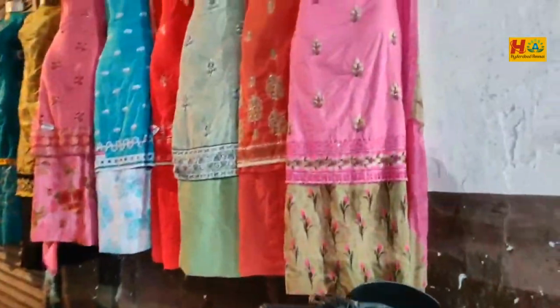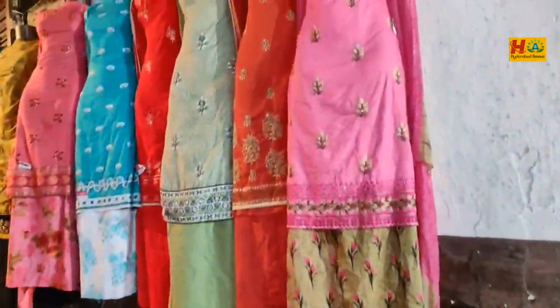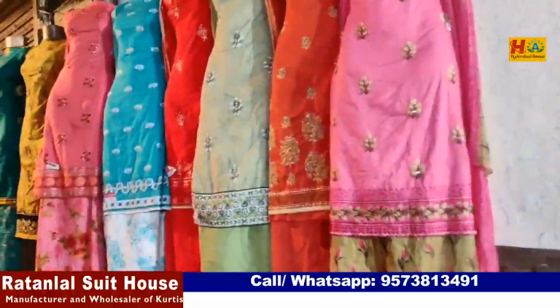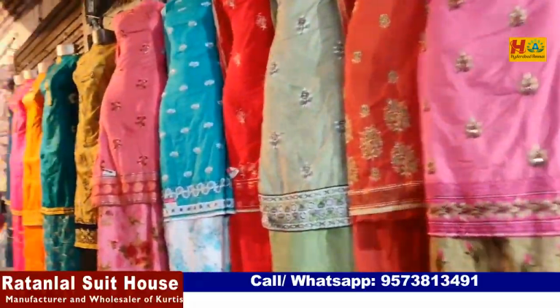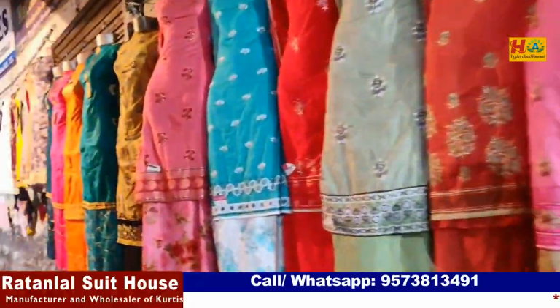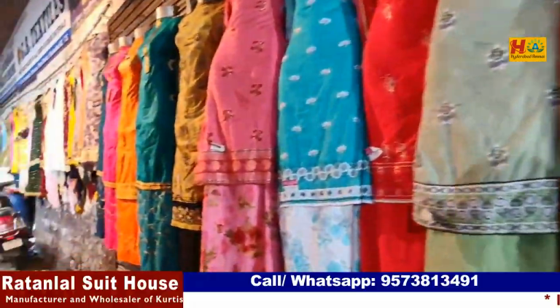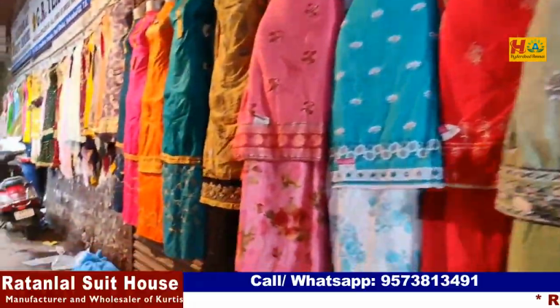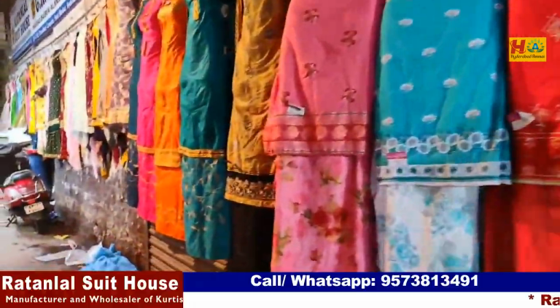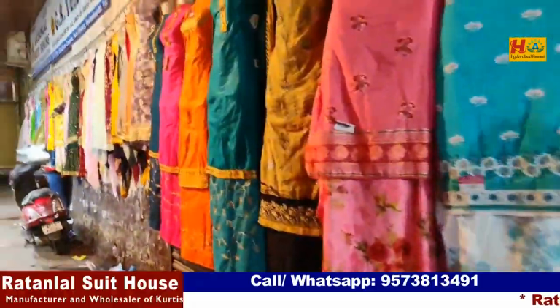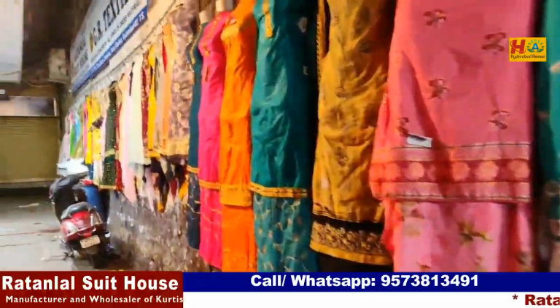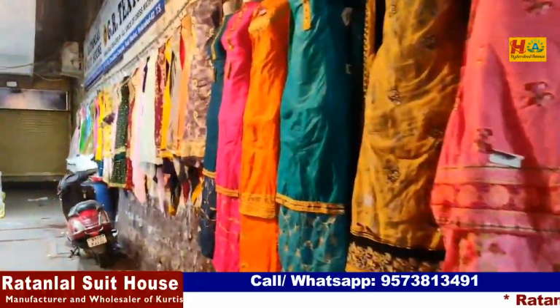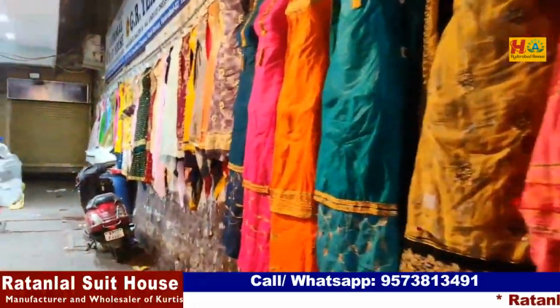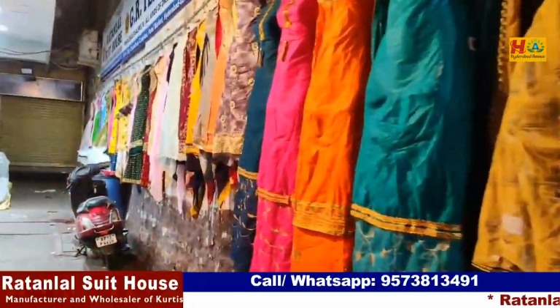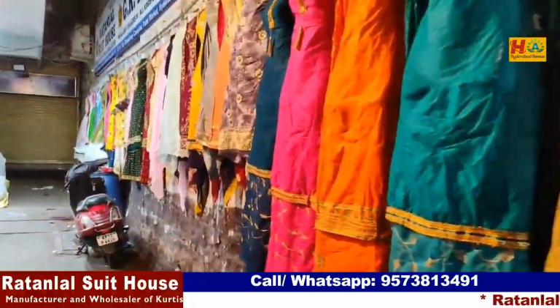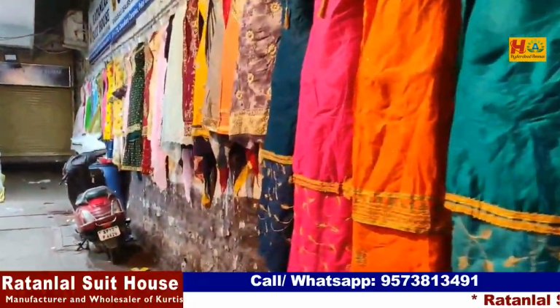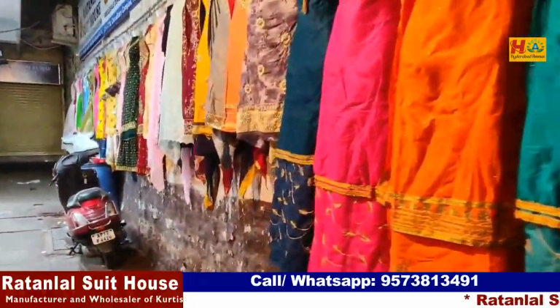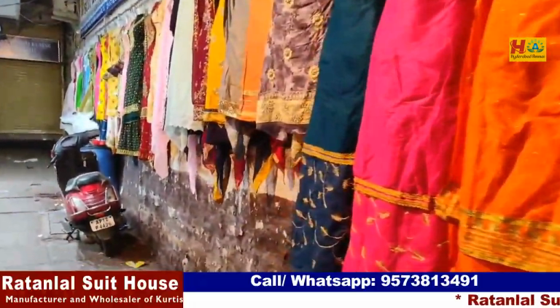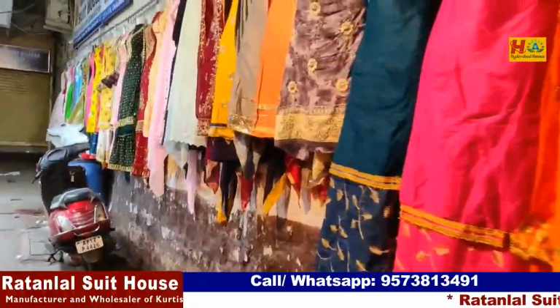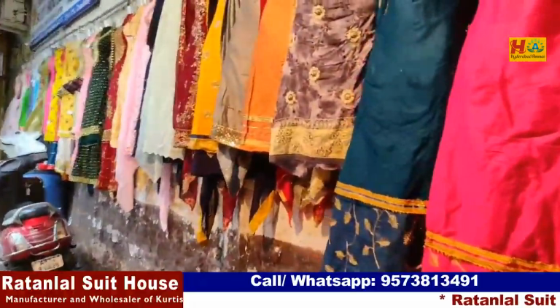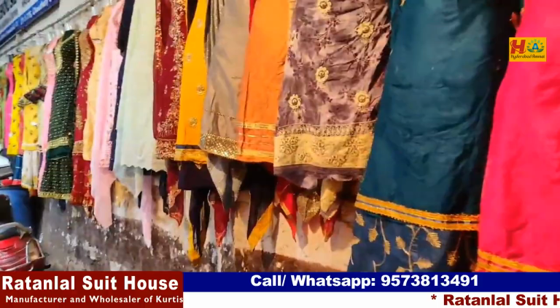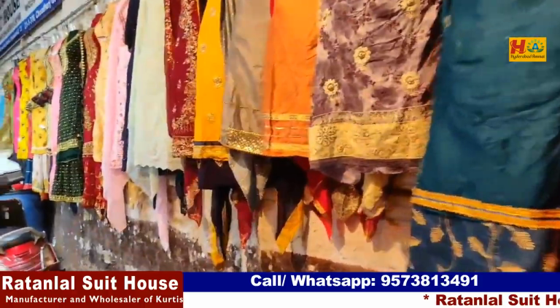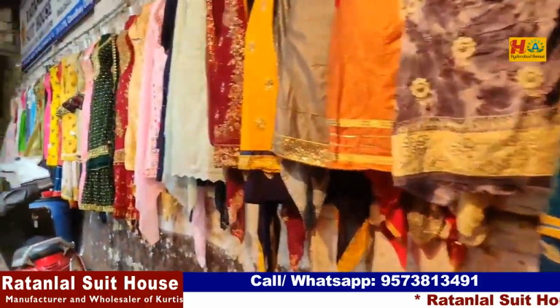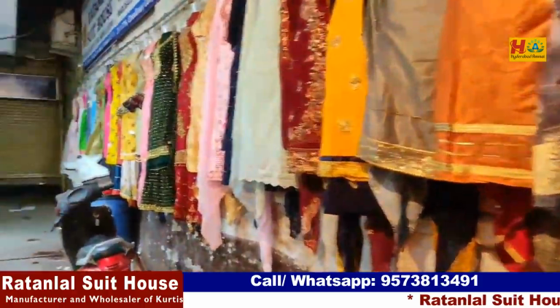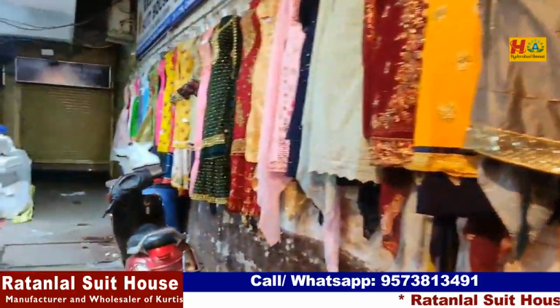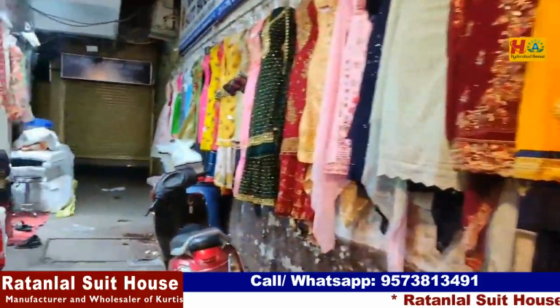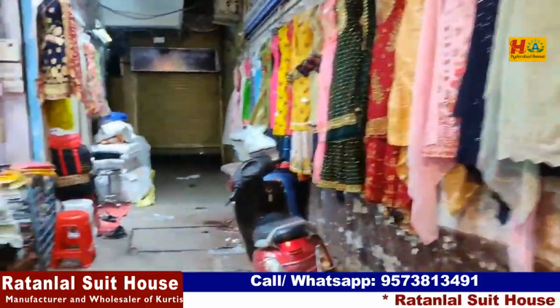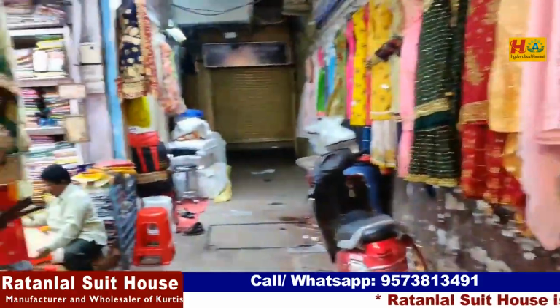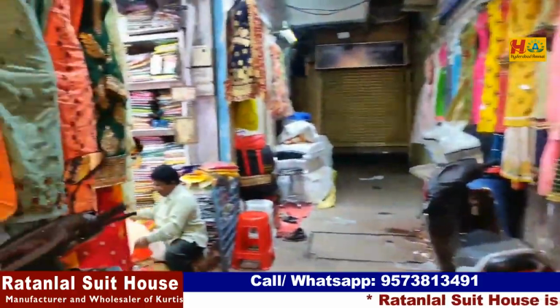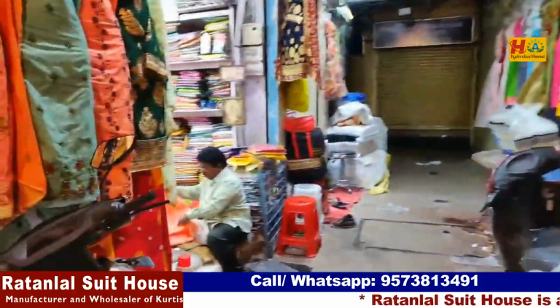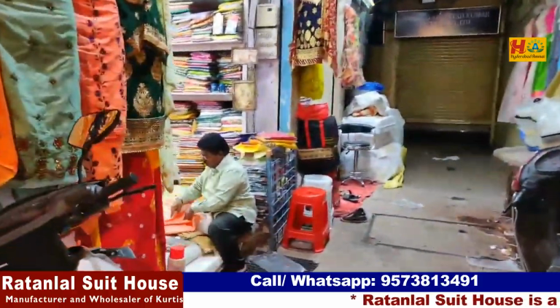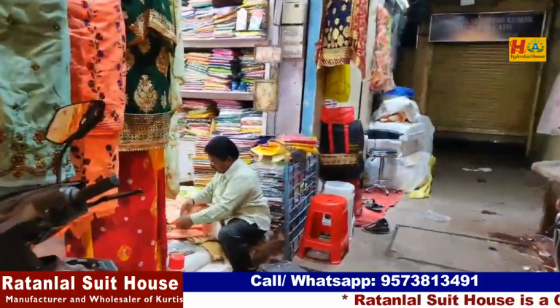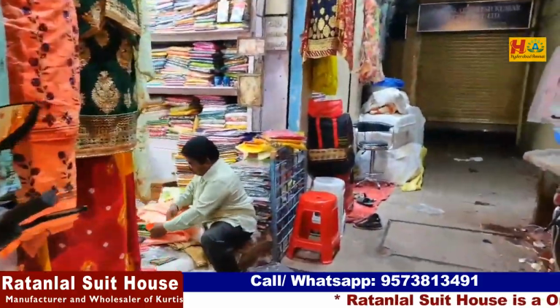Hello guys, welcome back to my channel from Hyderabad. Today I am going to visit Patel Market. I am going to visit Ratan Lal Suits.